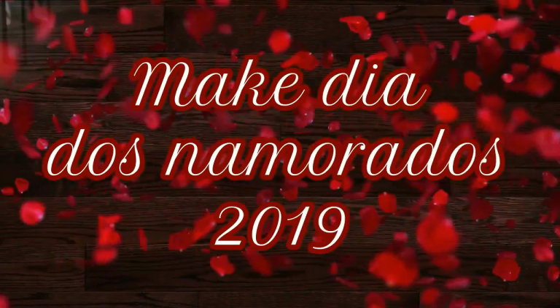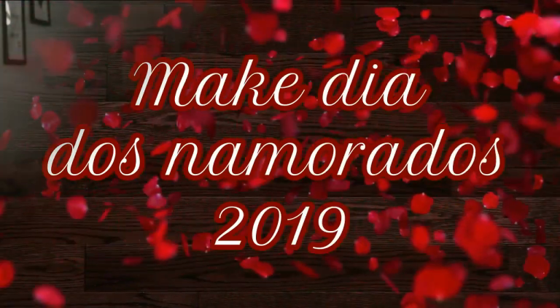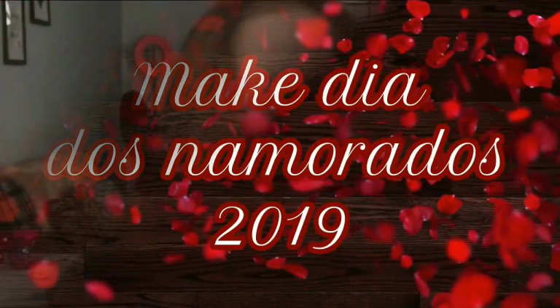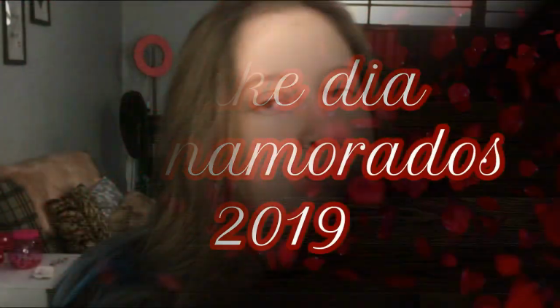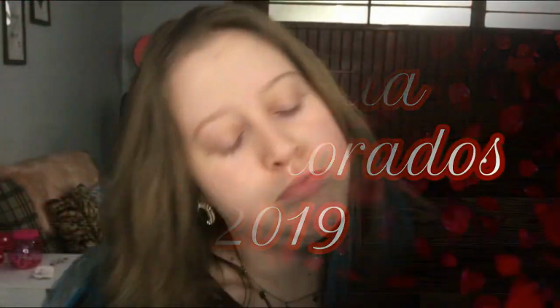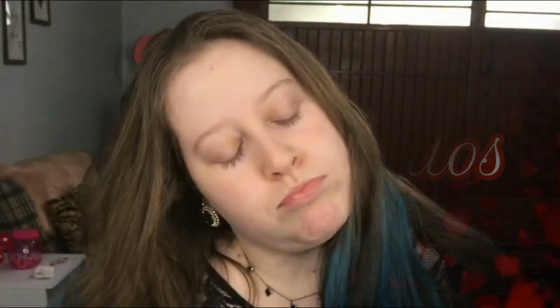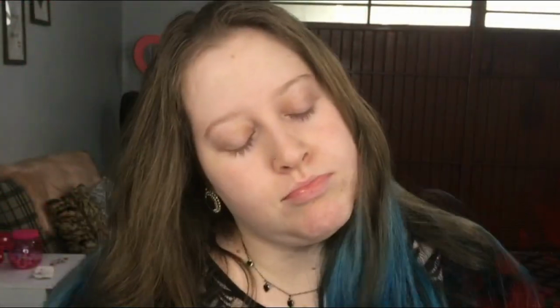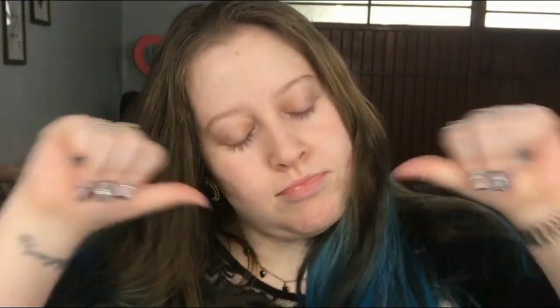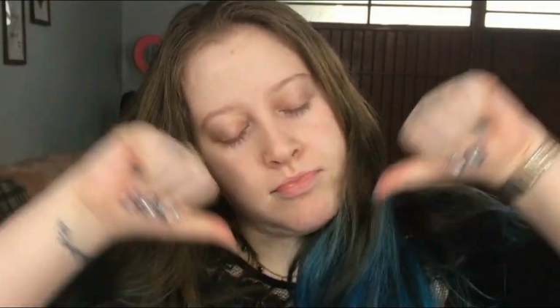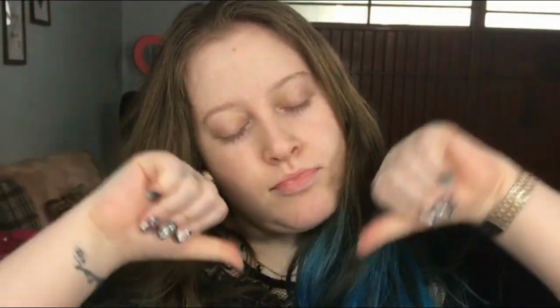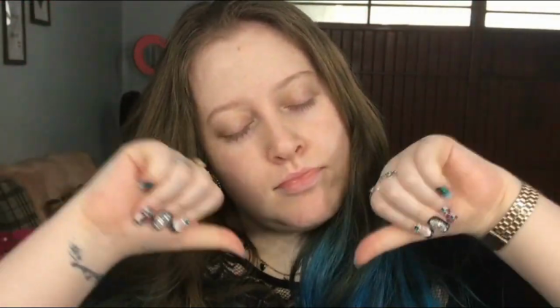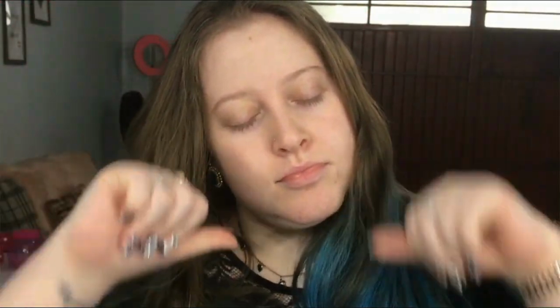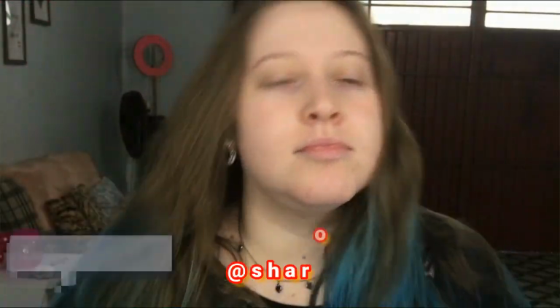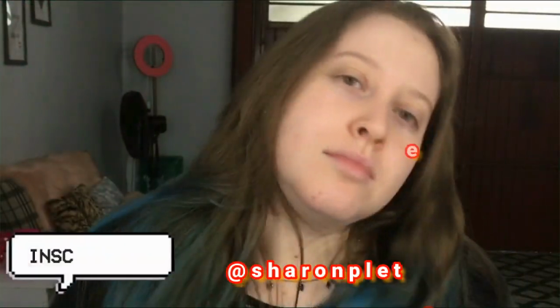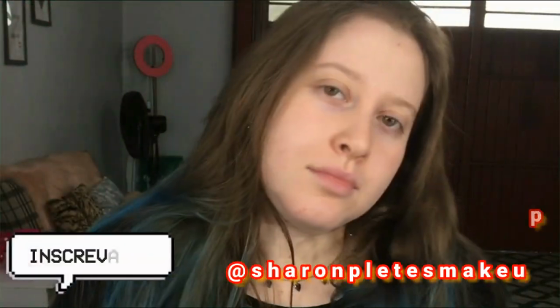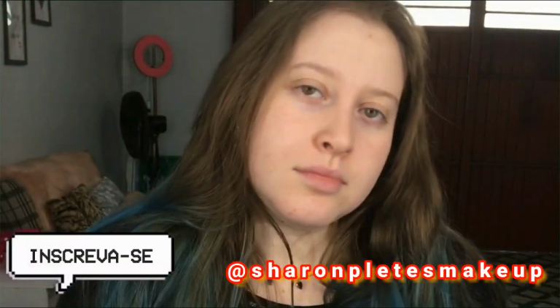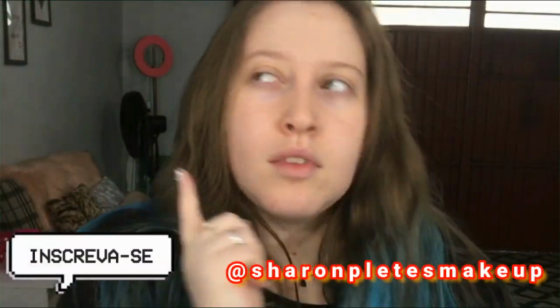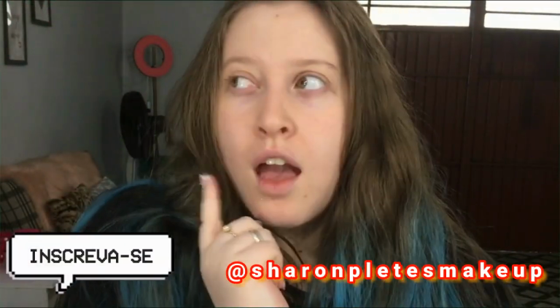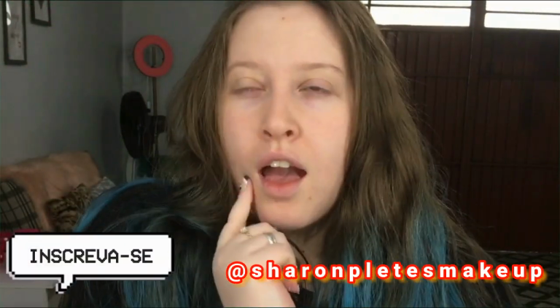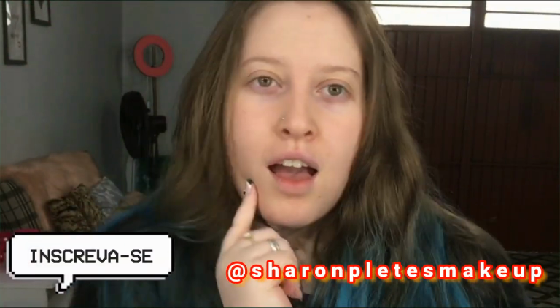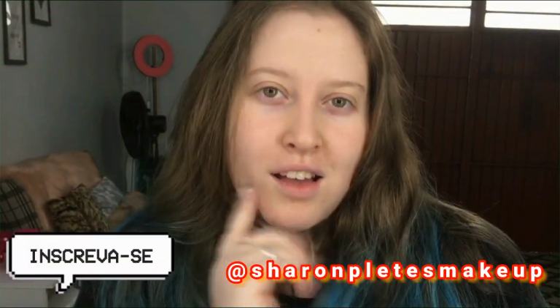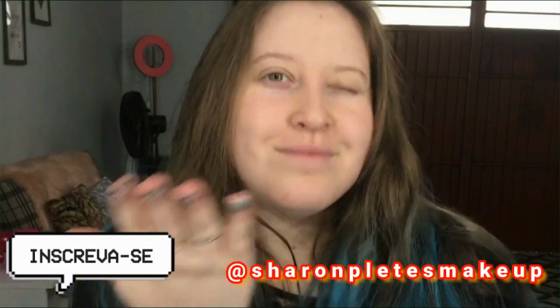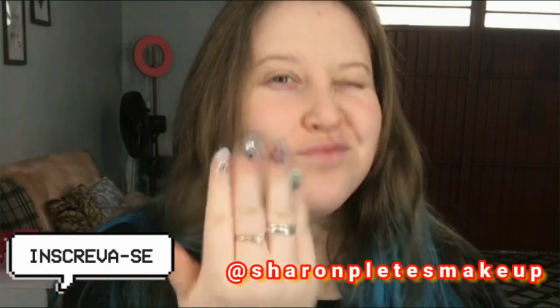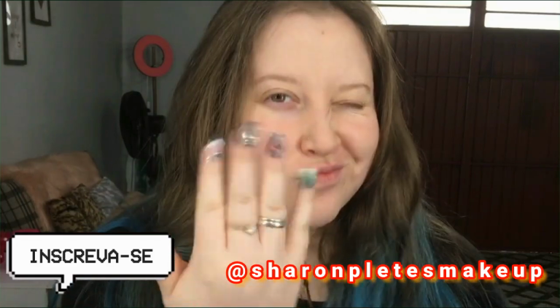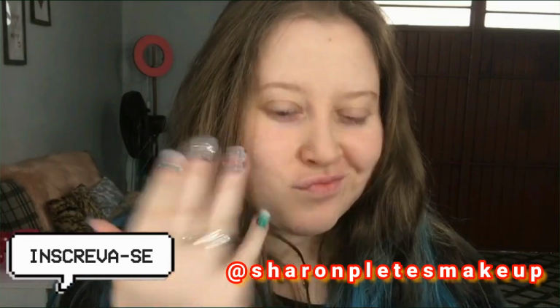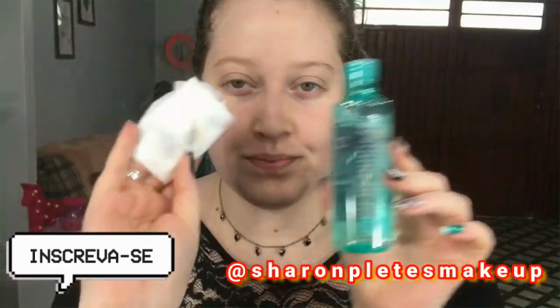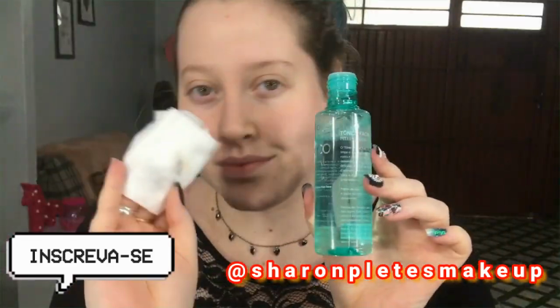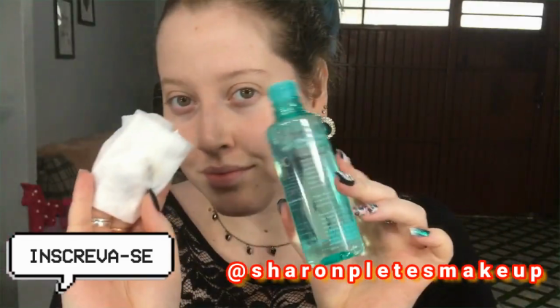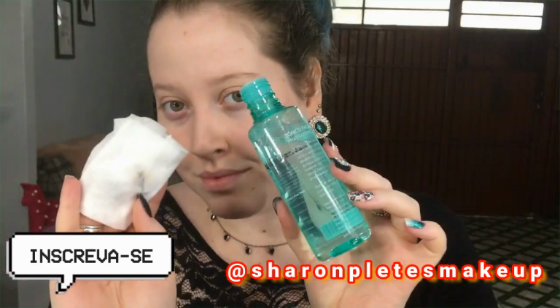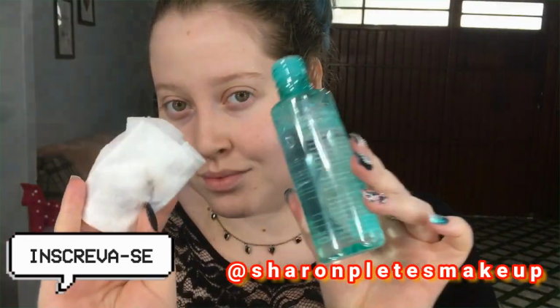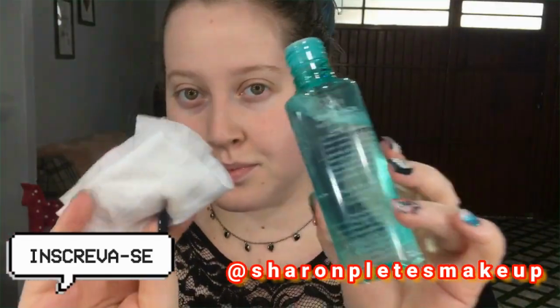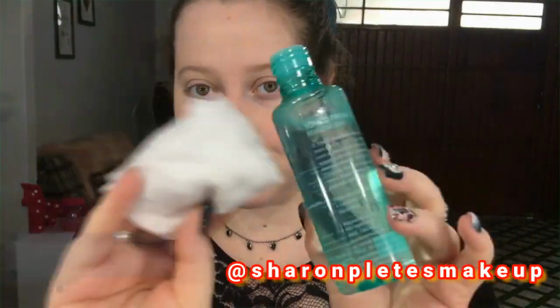Oi gente, tudo bom com vocês? O vídeo de hoje é make pro dia dos namorados, então vamos lá. Eu começo limpando a pele com esse tônico facial da Ruby Rose e um paninho demaquilante.